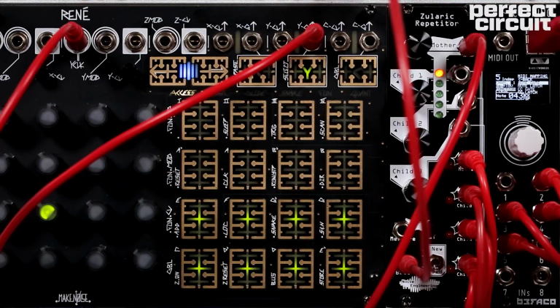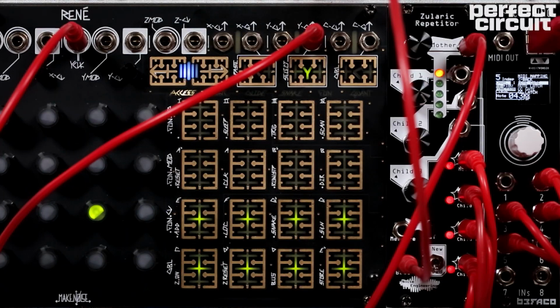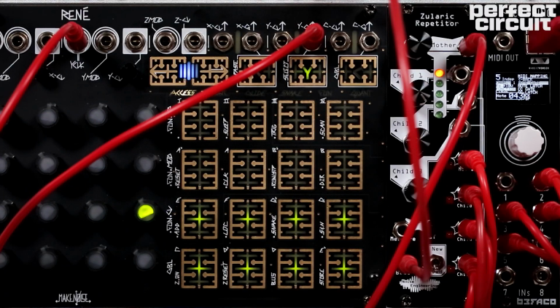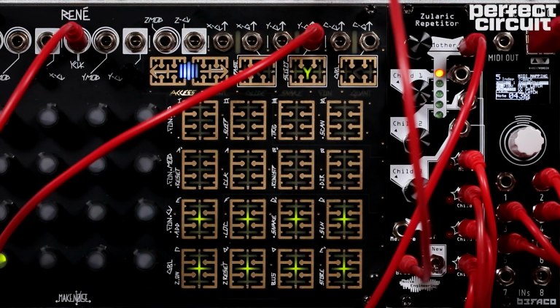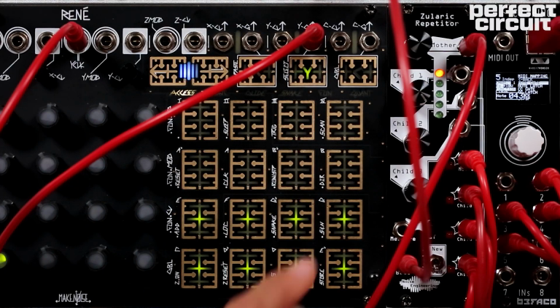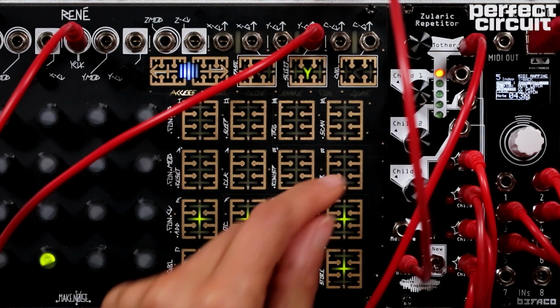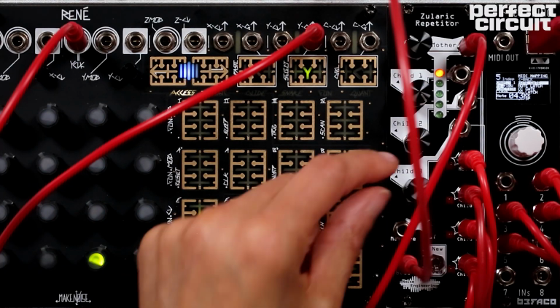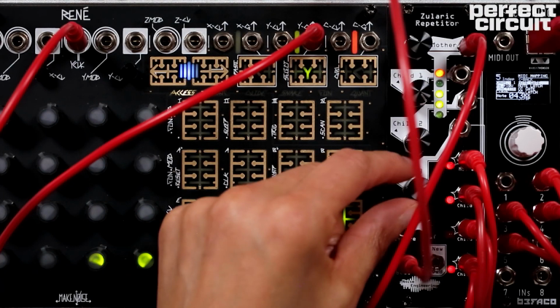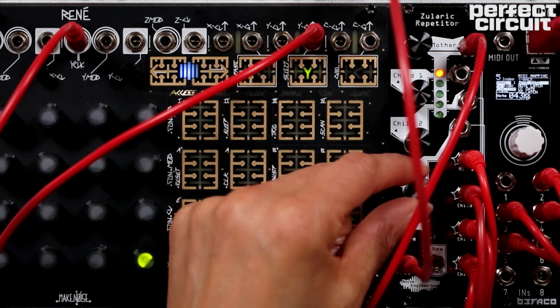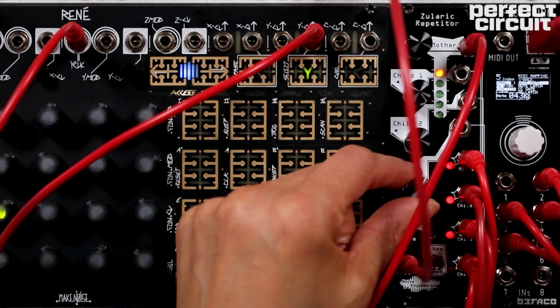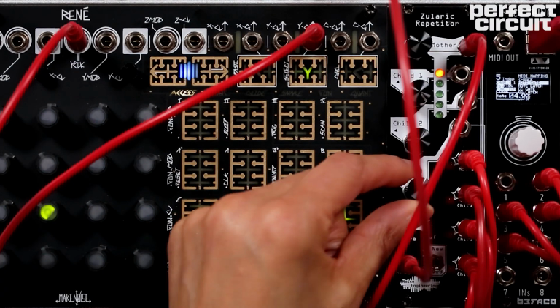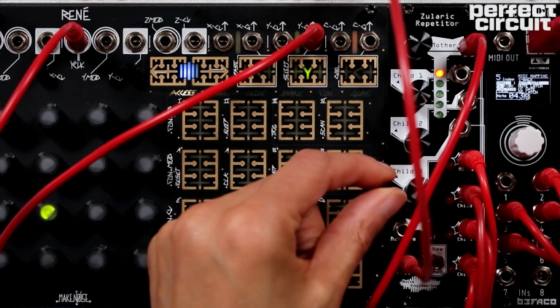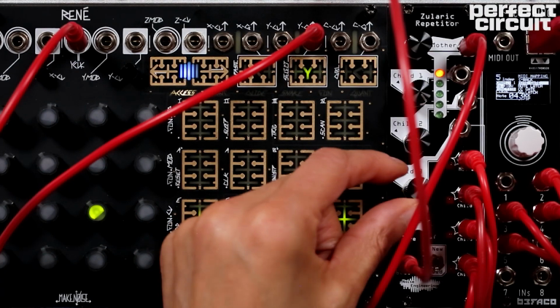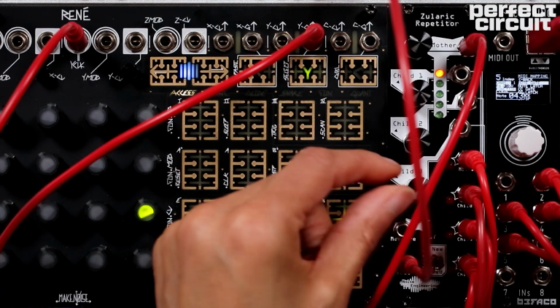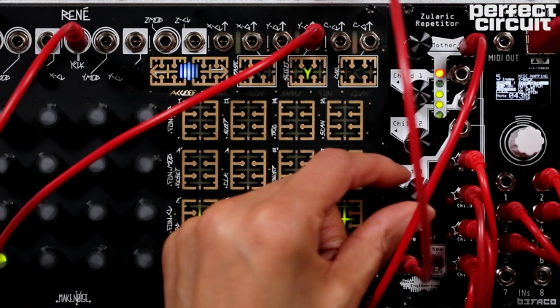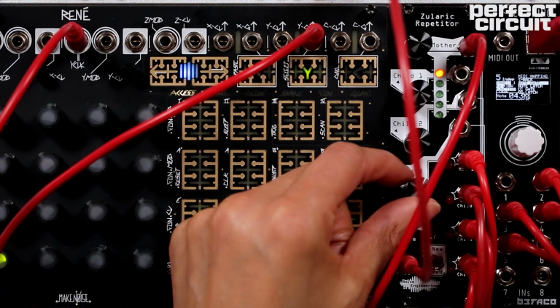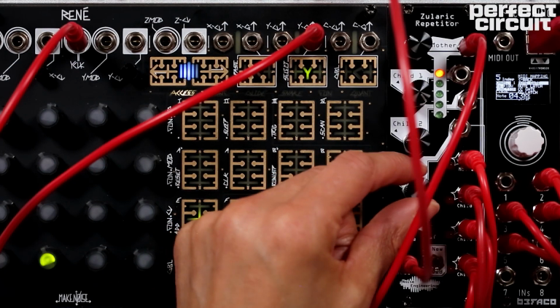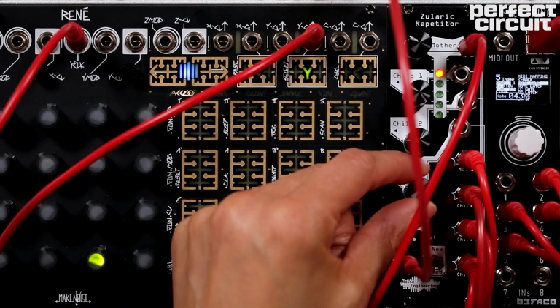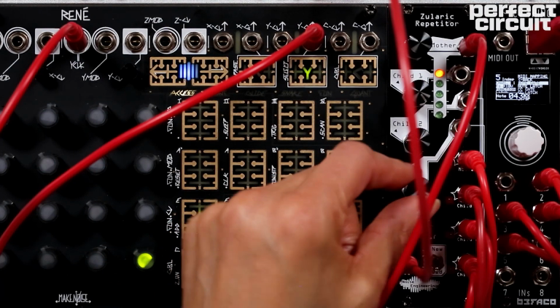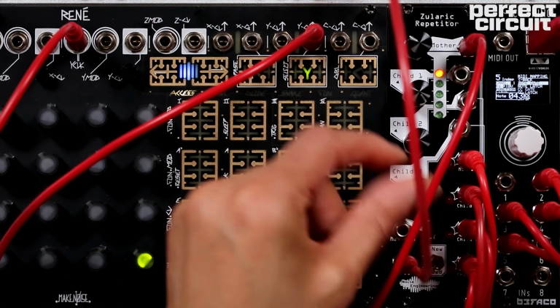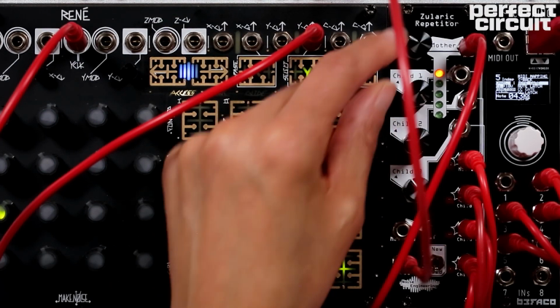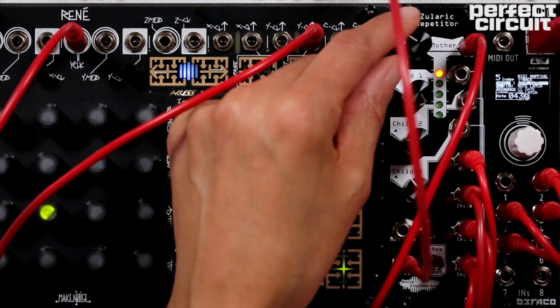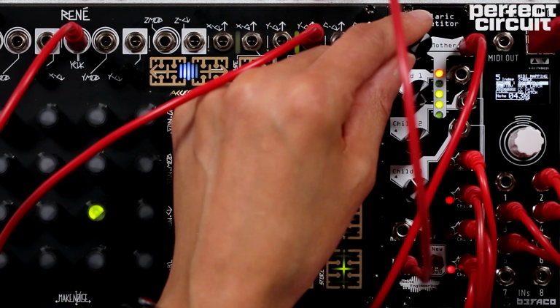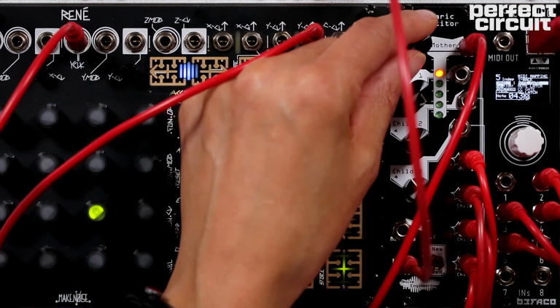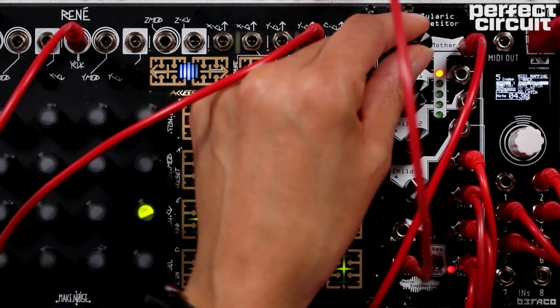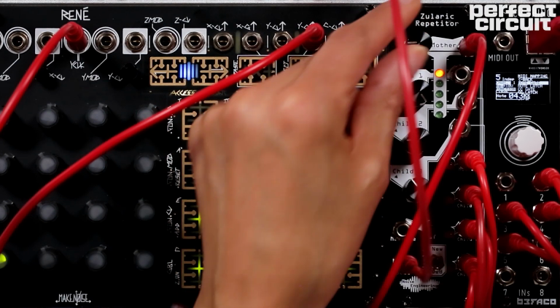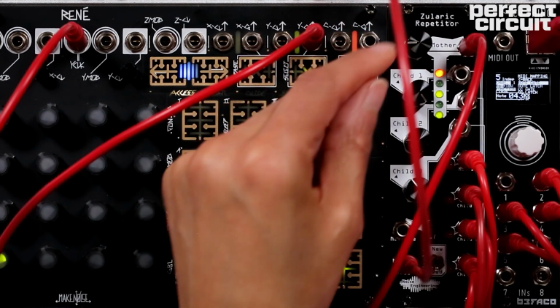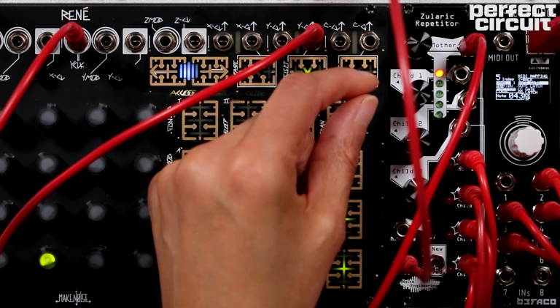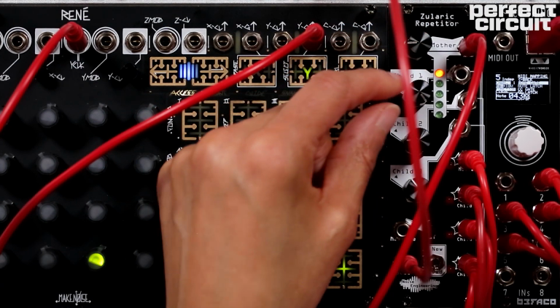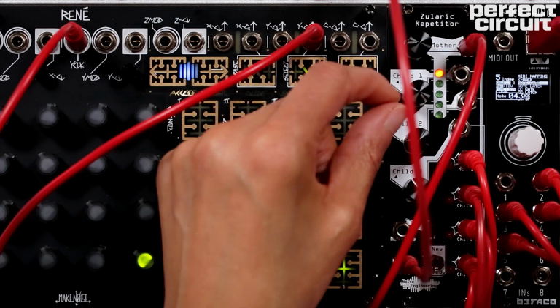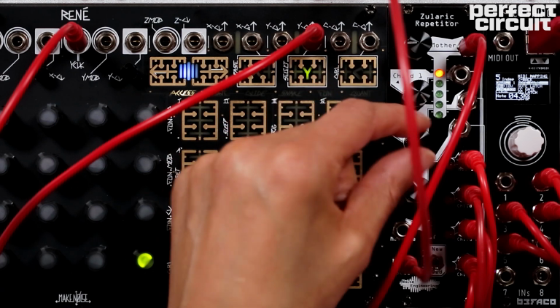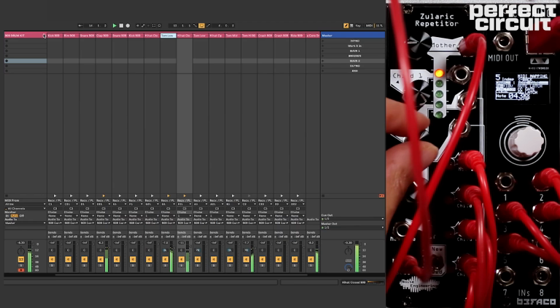Another cool thing you can do with the Zularic Repetitor and the CV thing is sequence your drums in your DAW.